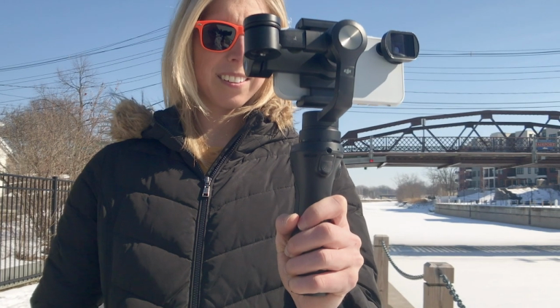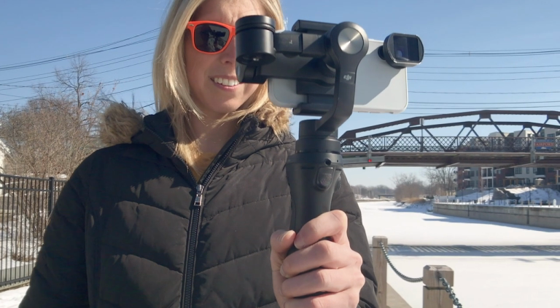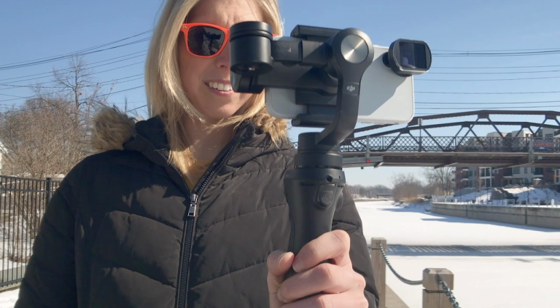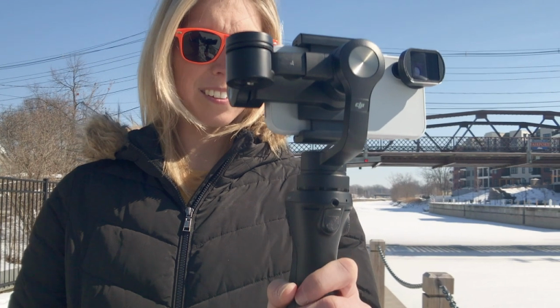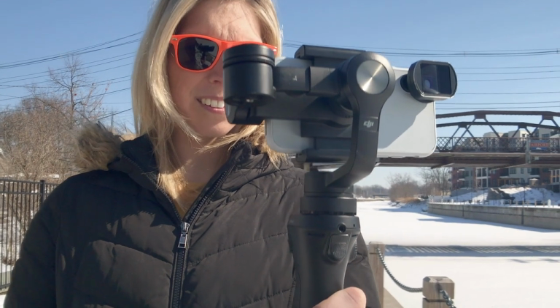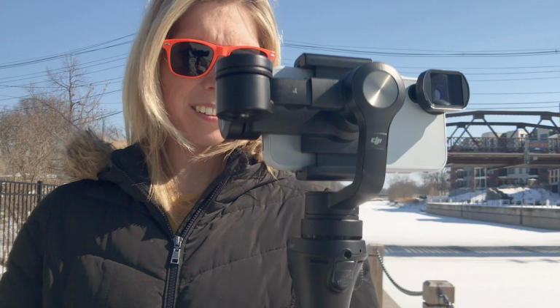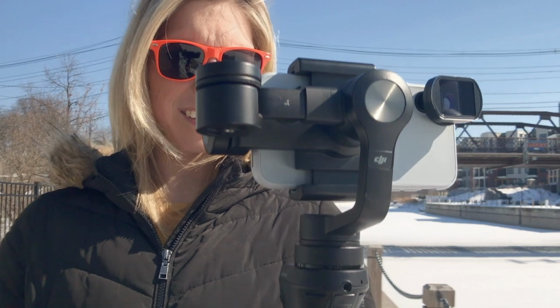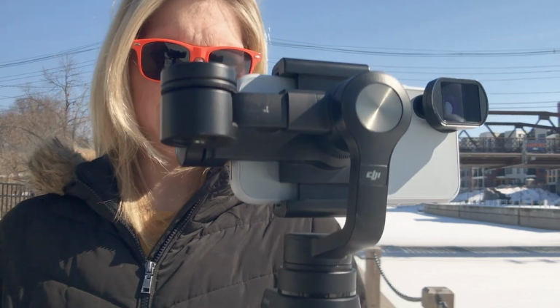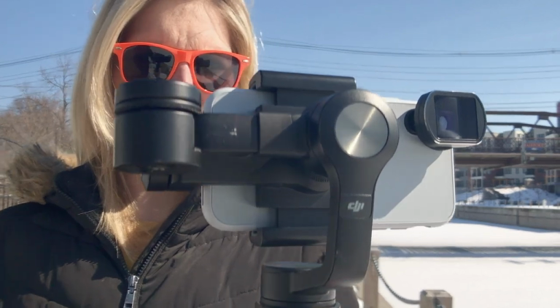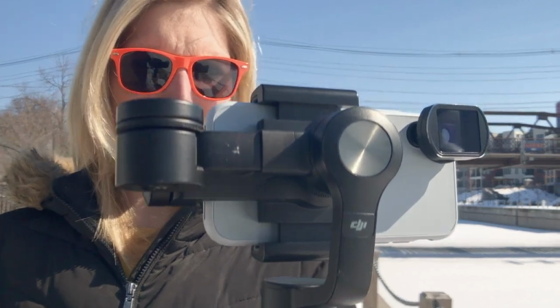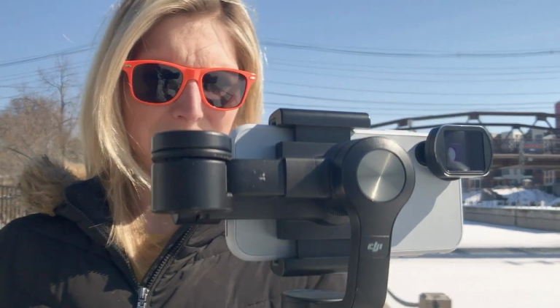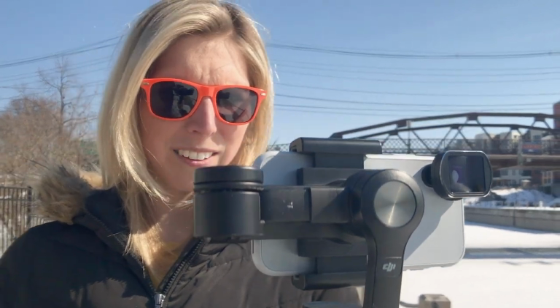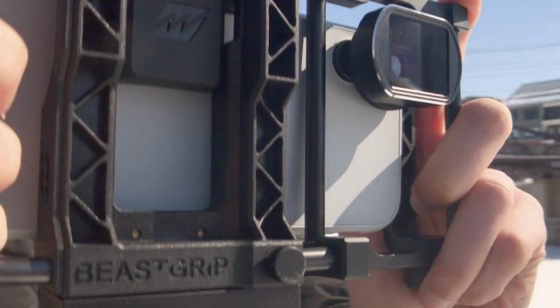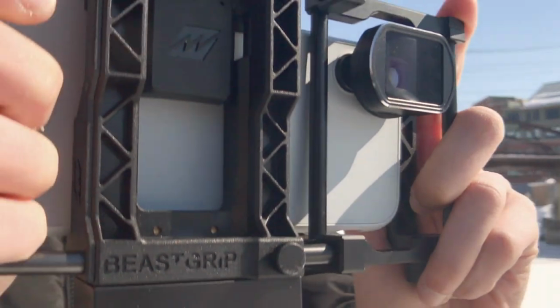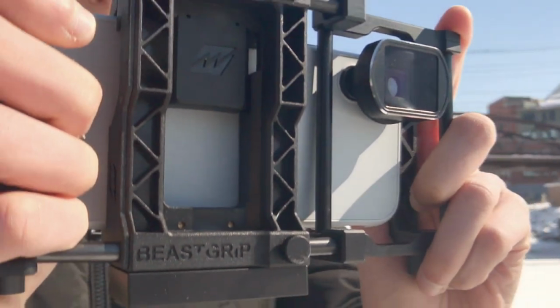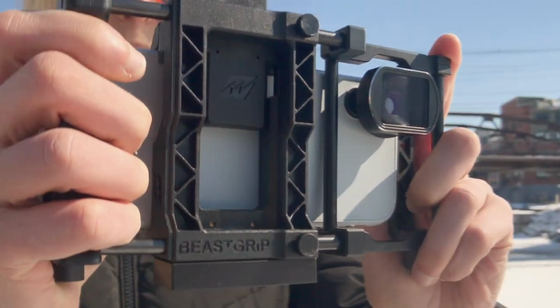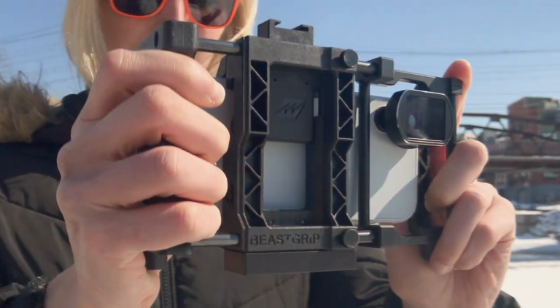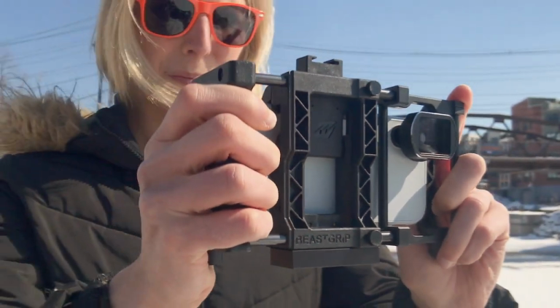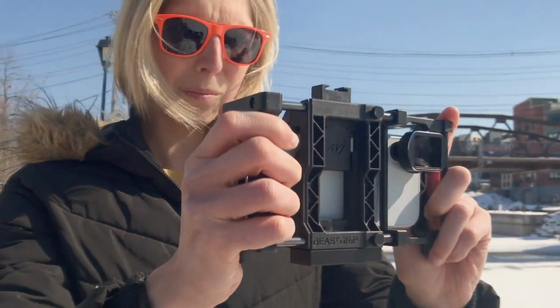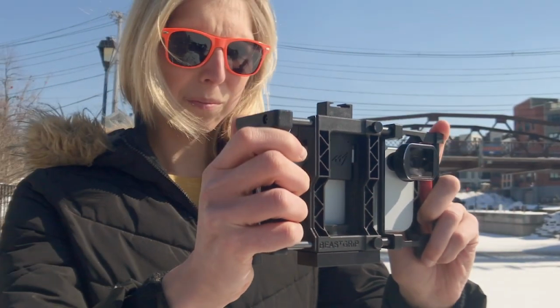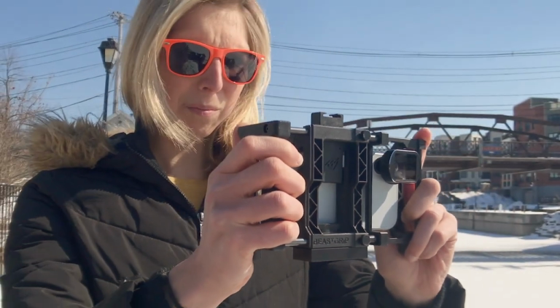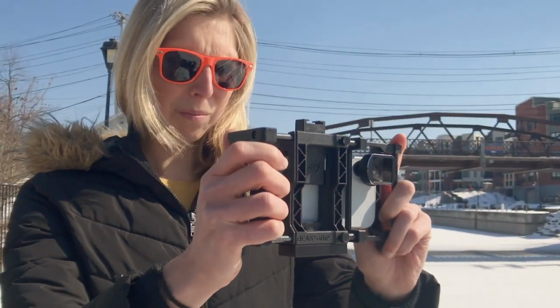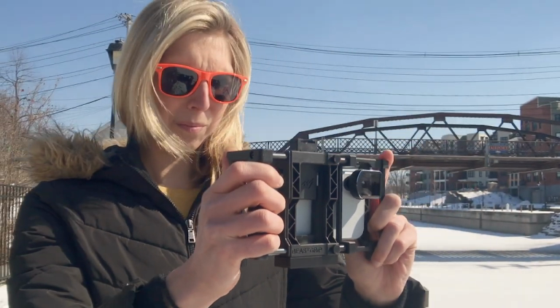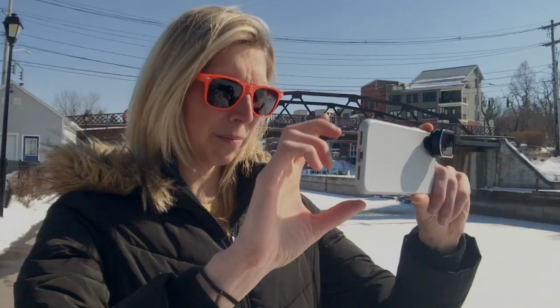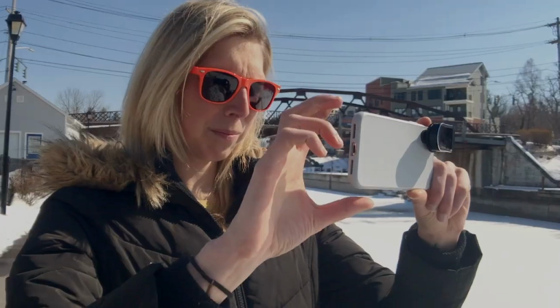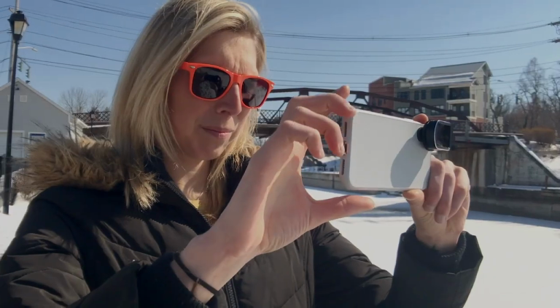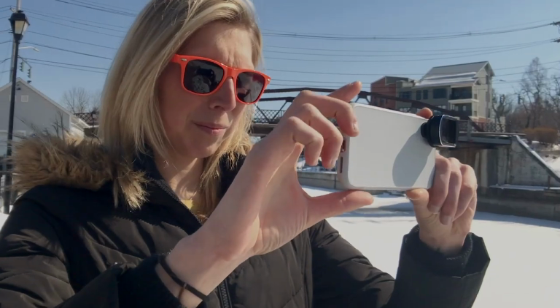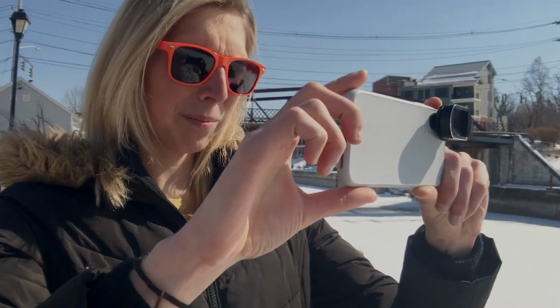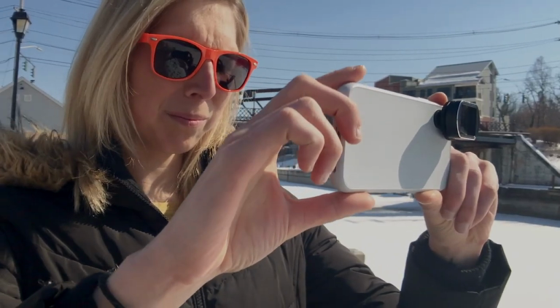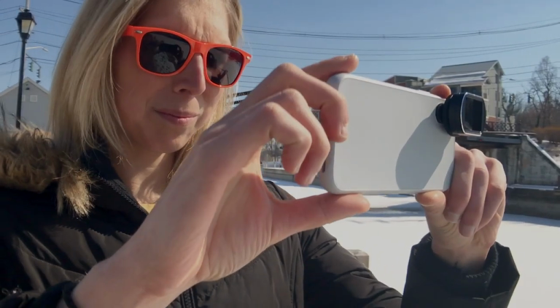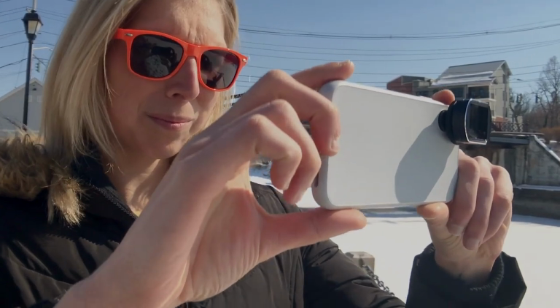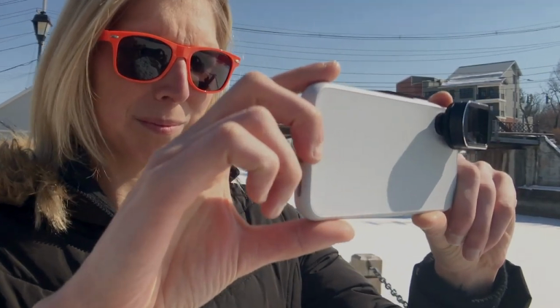This setup can be used with mobile gimbals as well as with rigs like the BeastGrip Pro, or it can be just handheld.